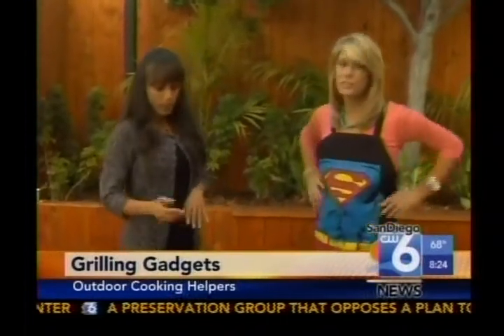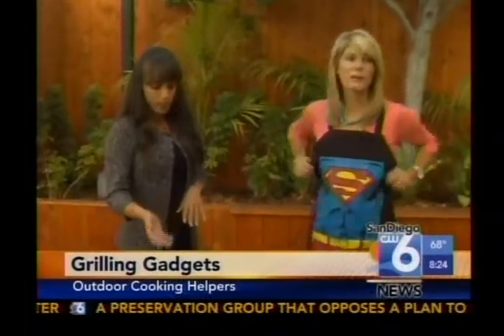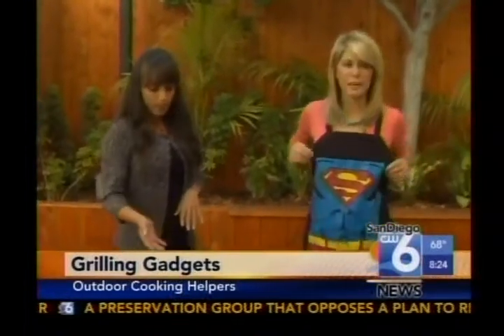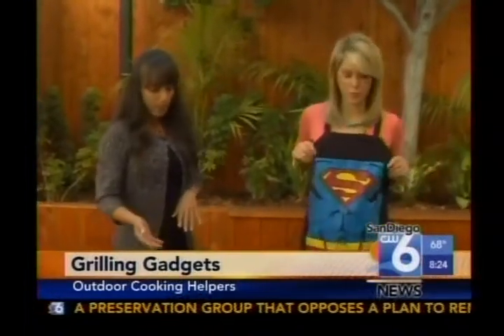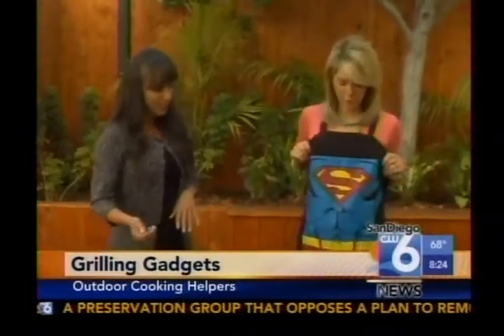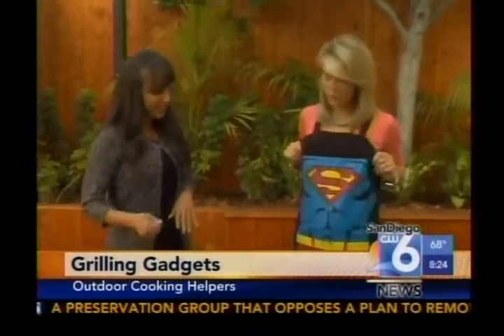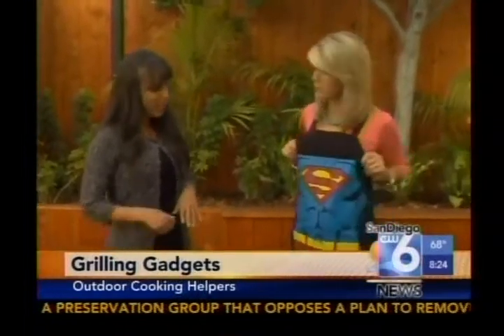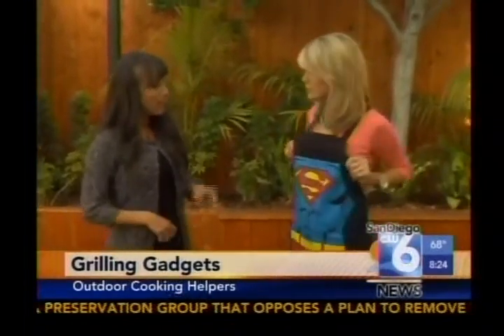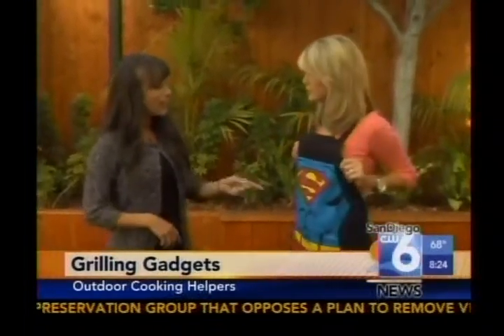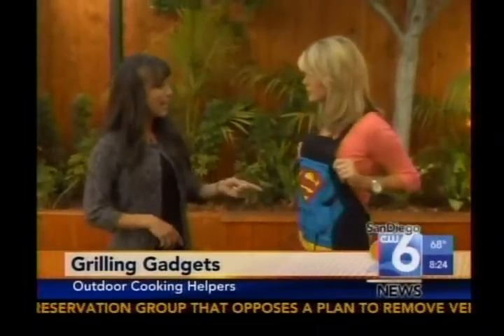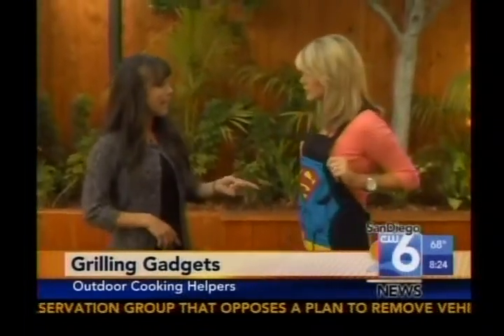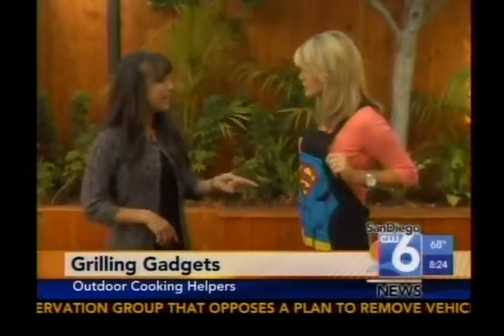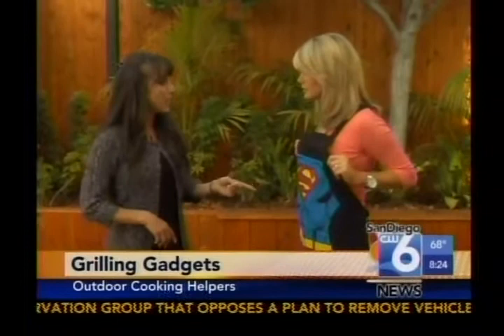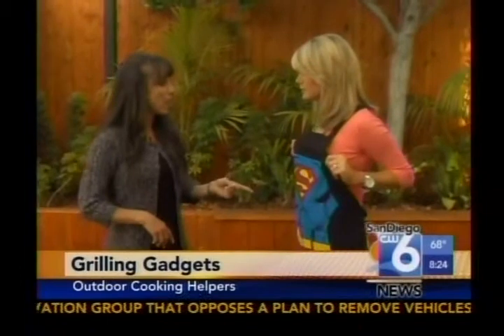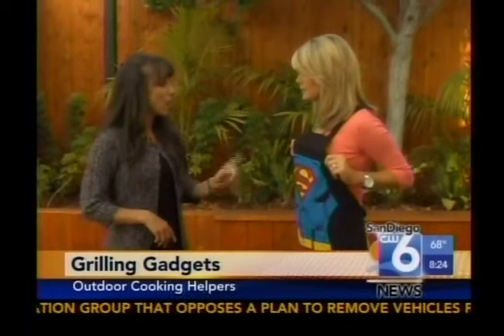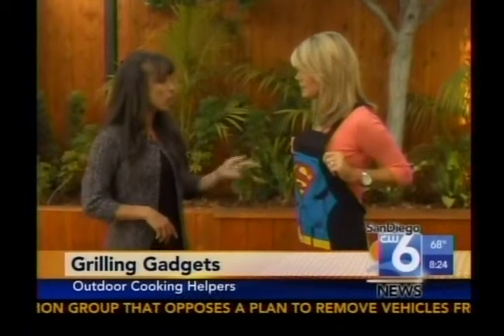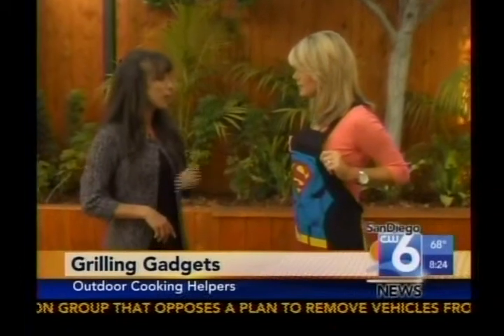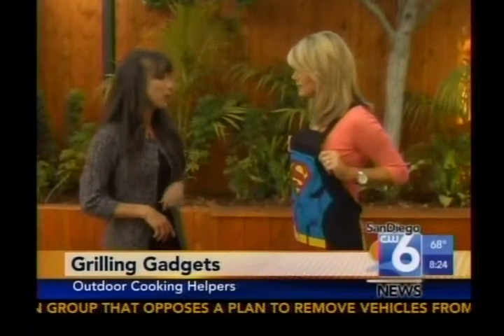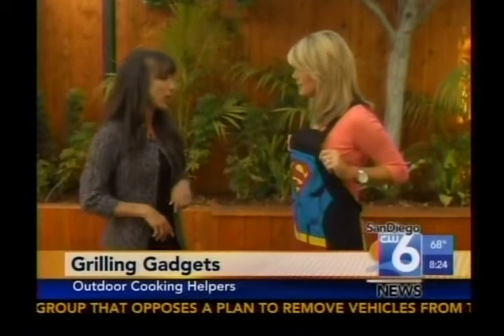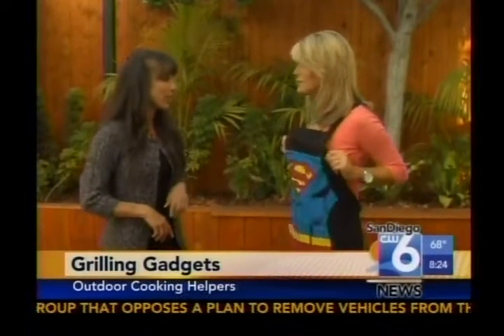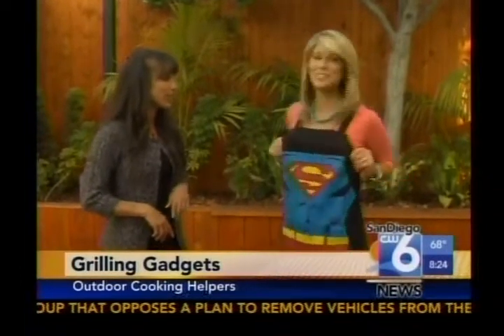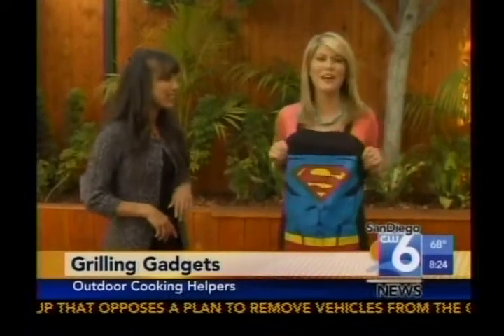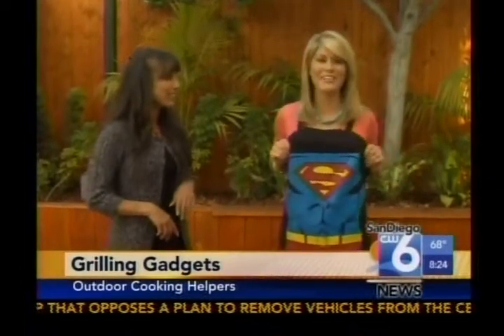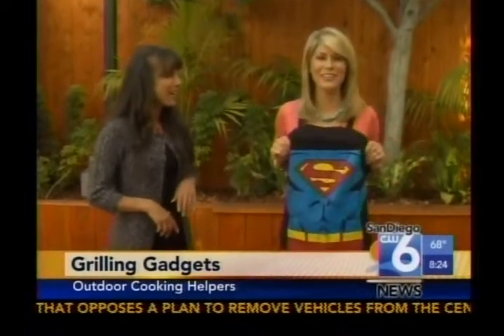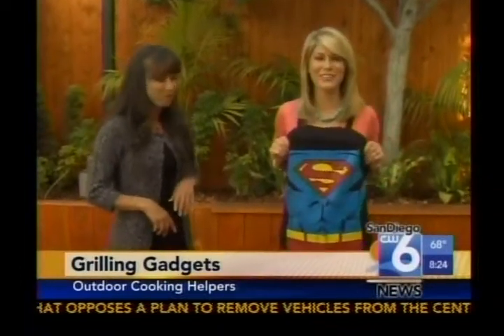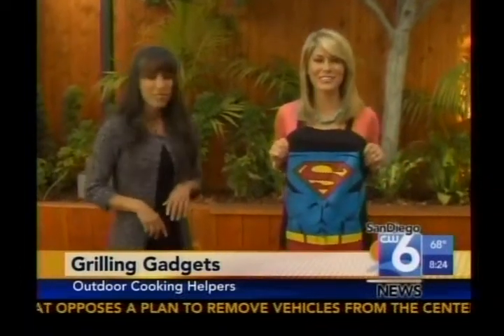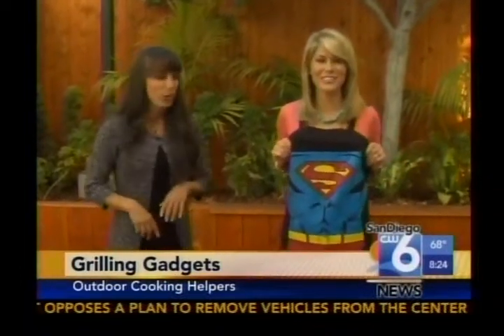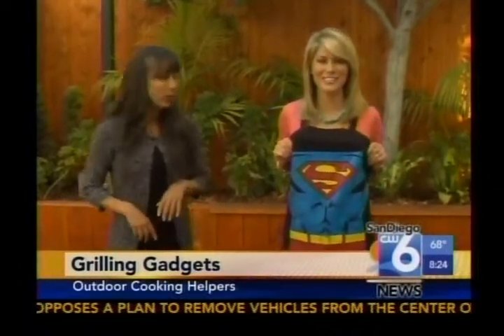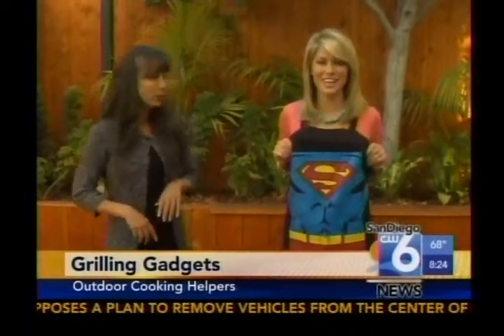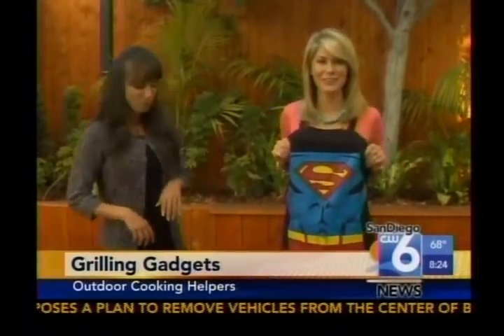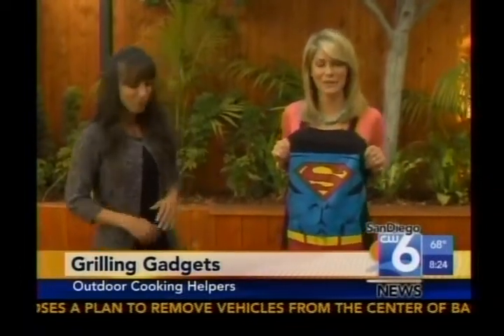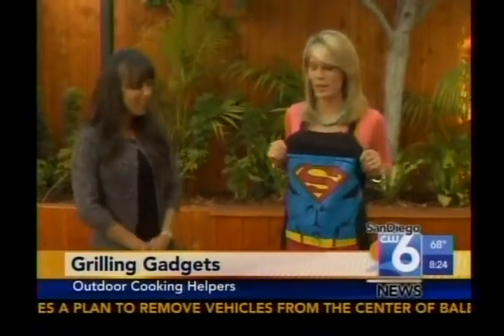Let's talk about my apron real quick. Where did we get that? That's 80stees.com, just $22. How cute is this? Just in time for Comic-Con.